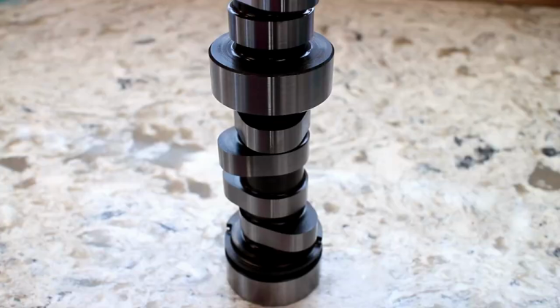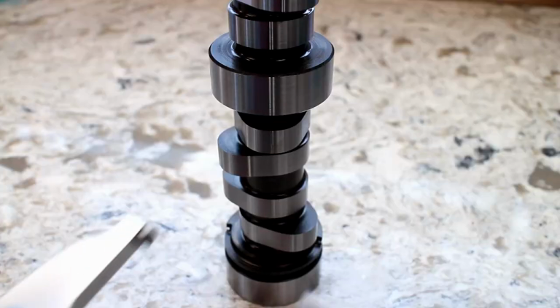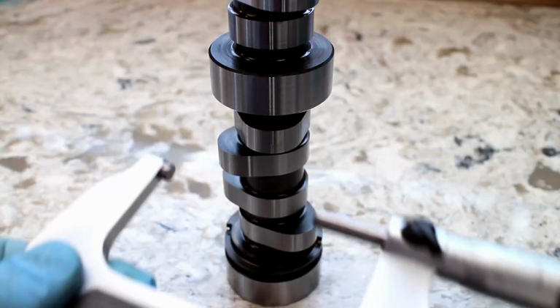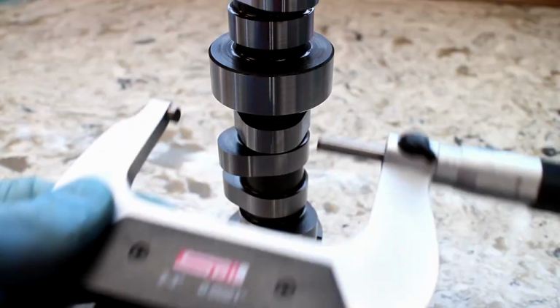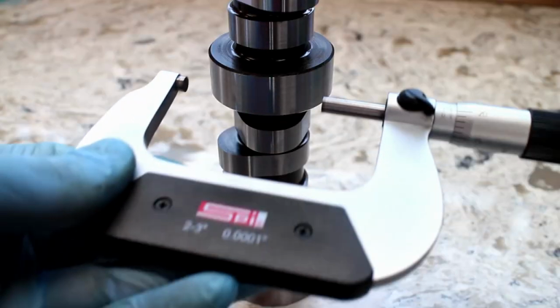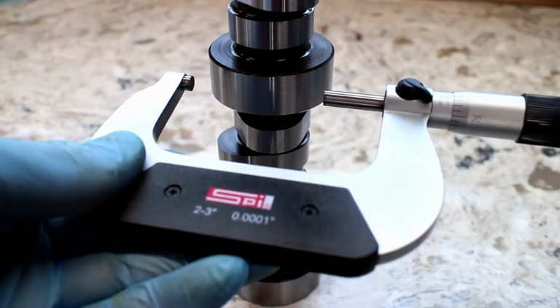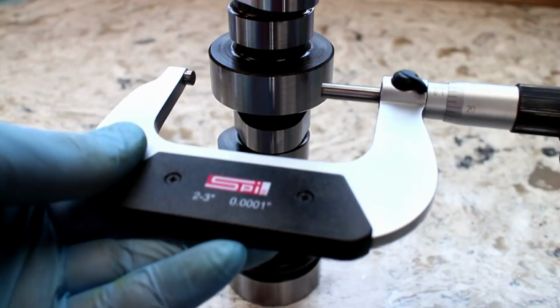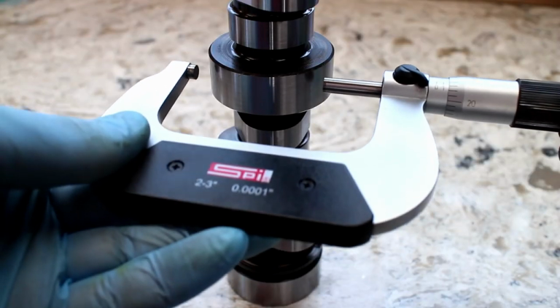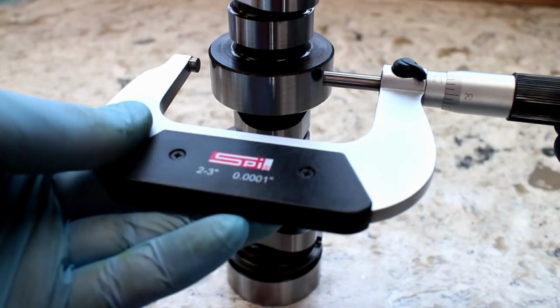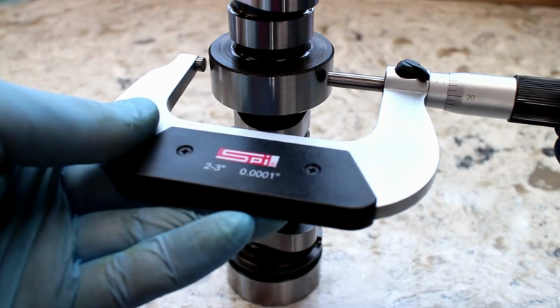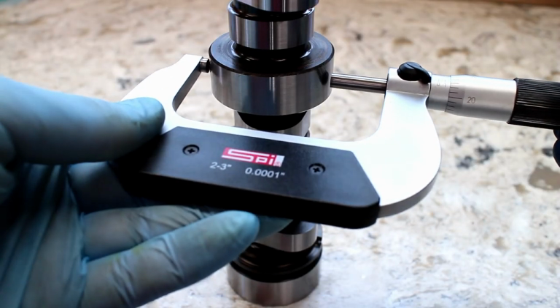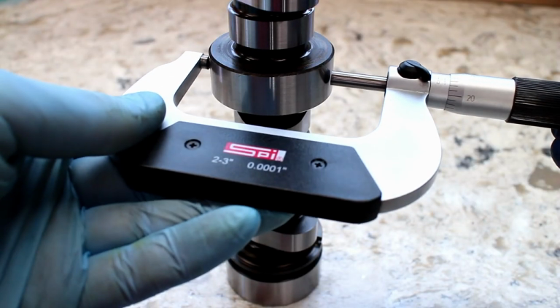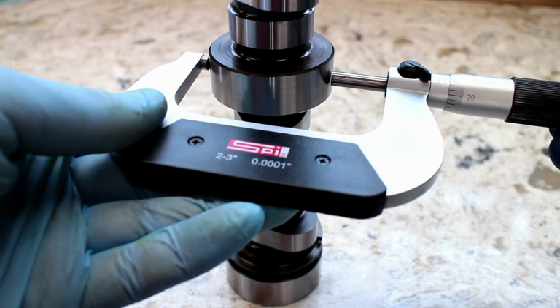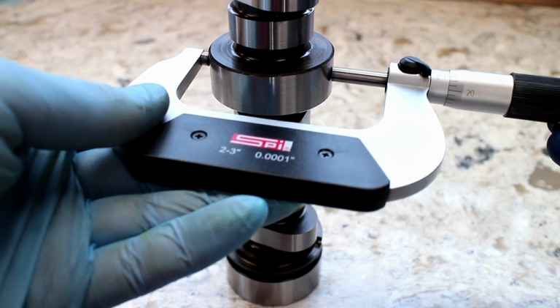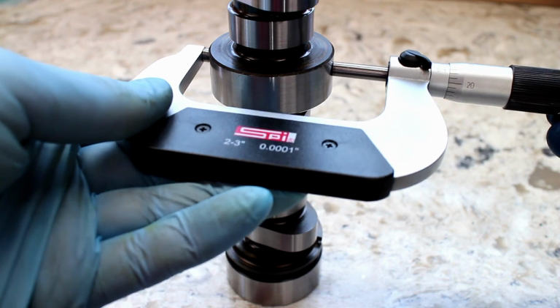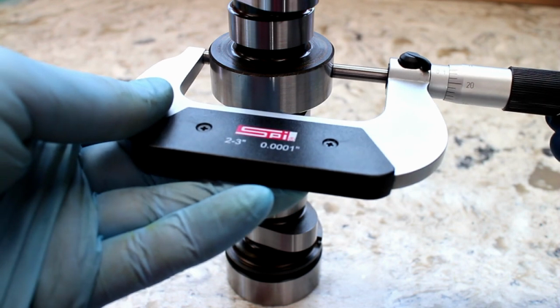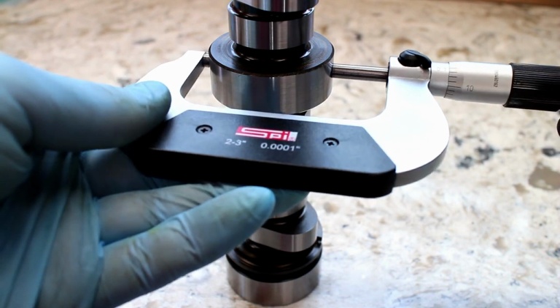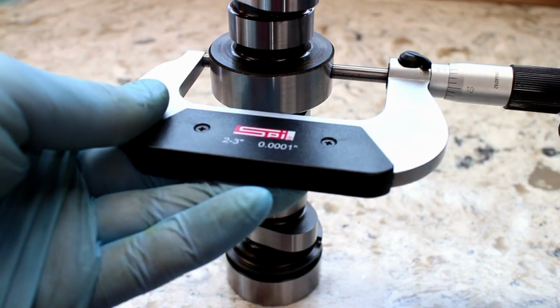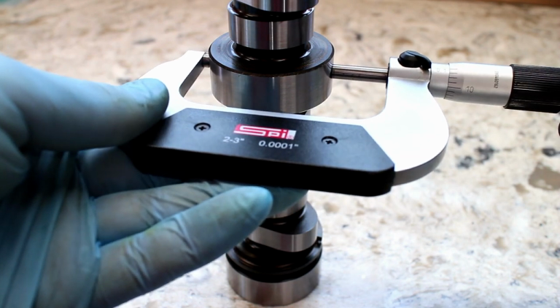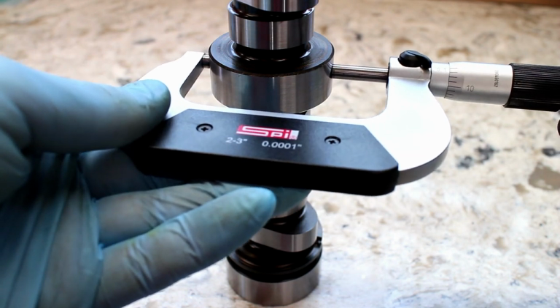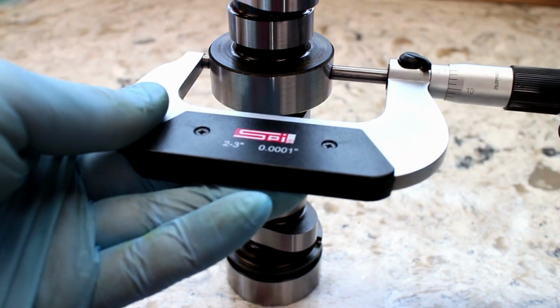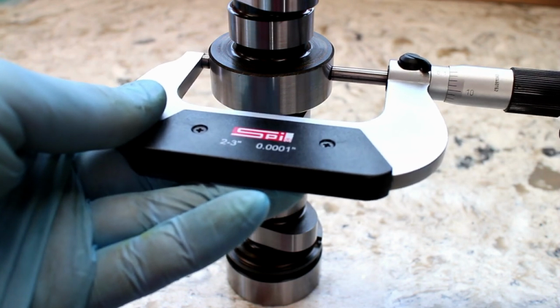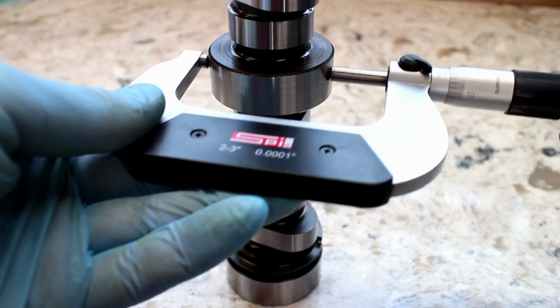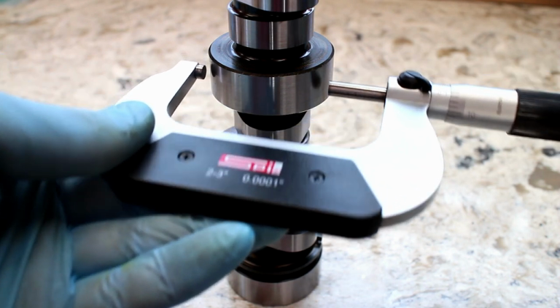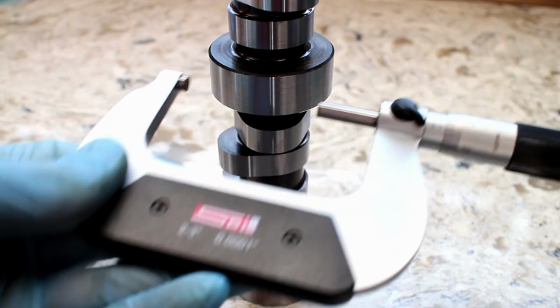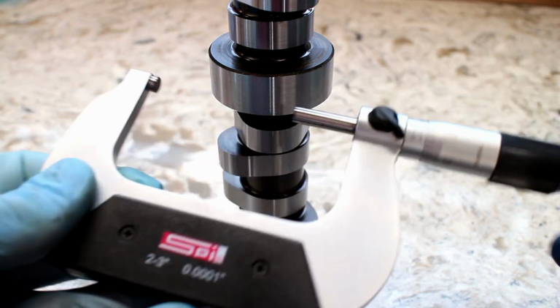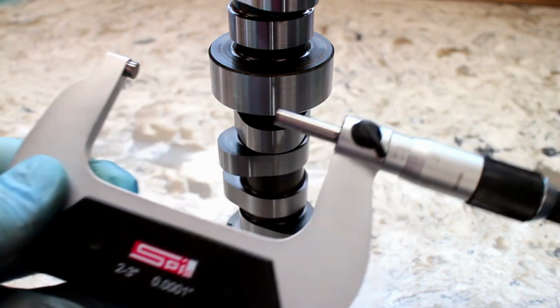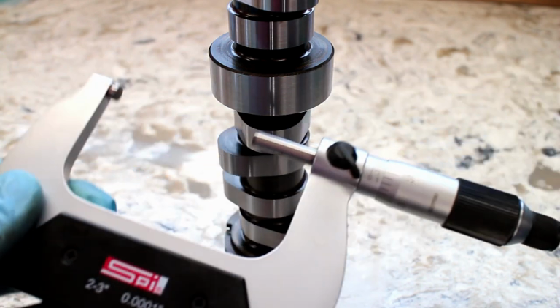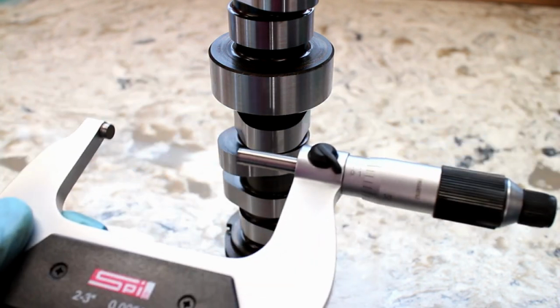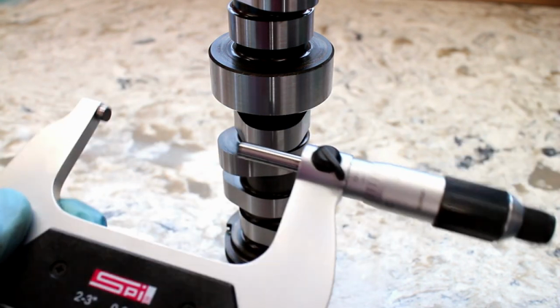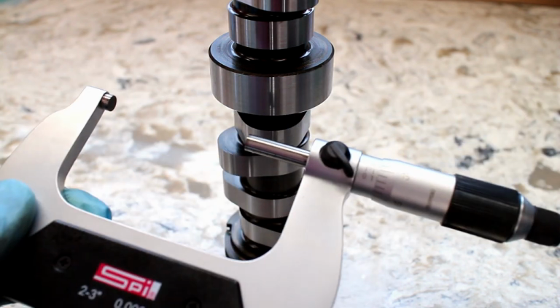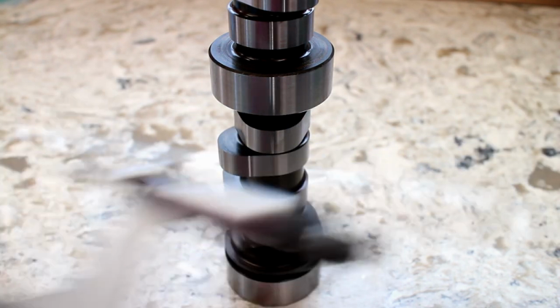To start off, I checked the cam journal tolerances. Since they were in spec, I then wiped the cam off with some acetone.